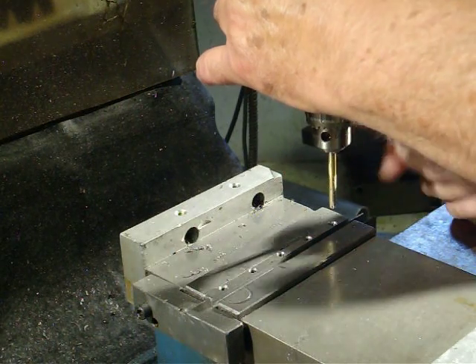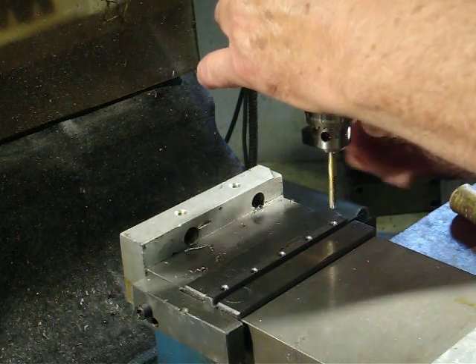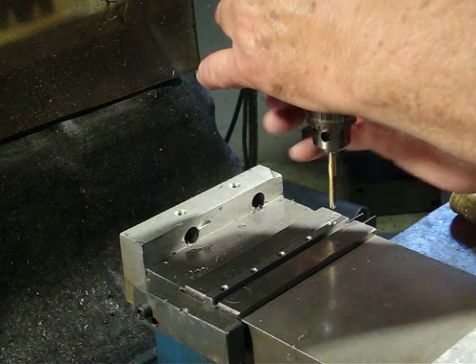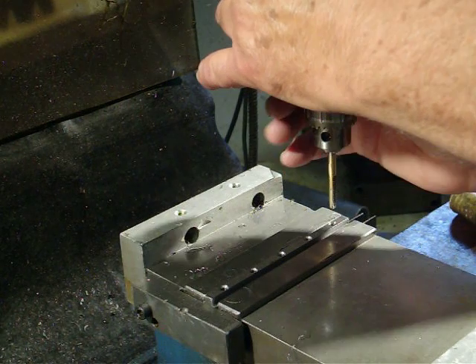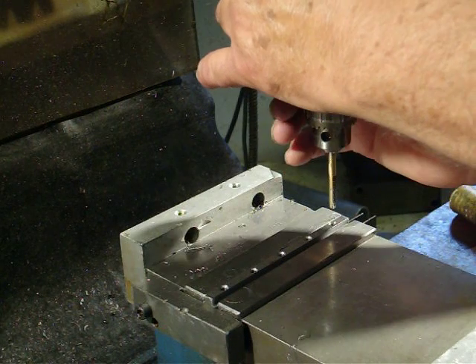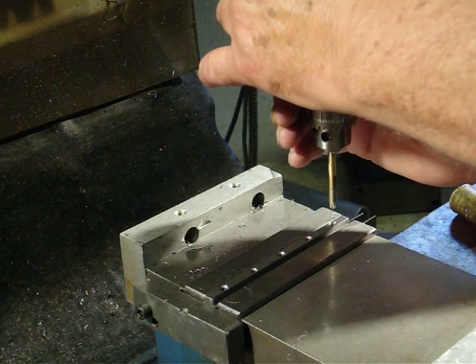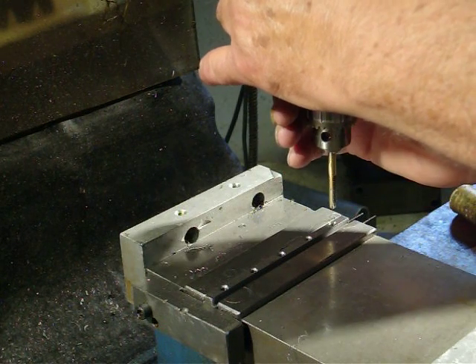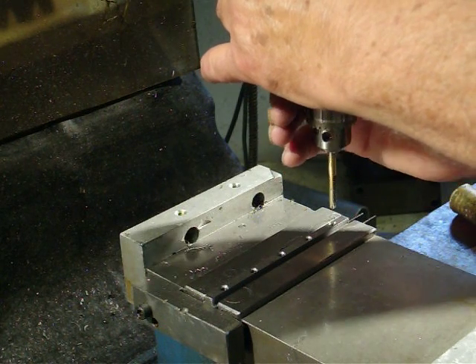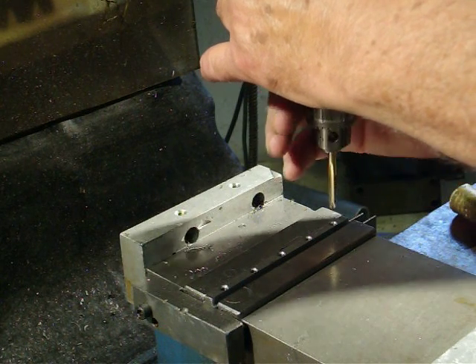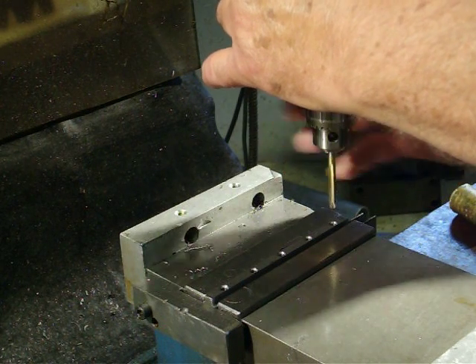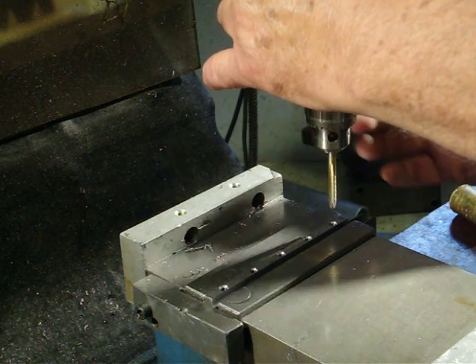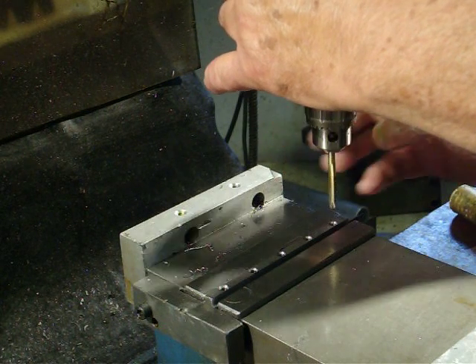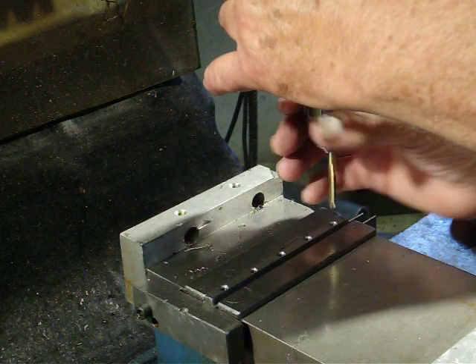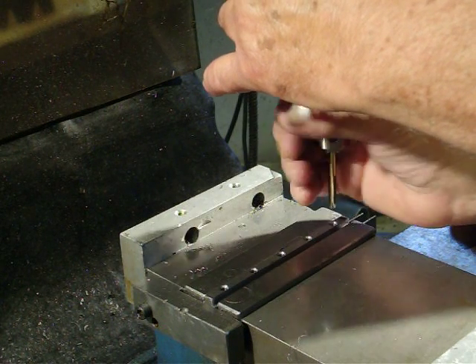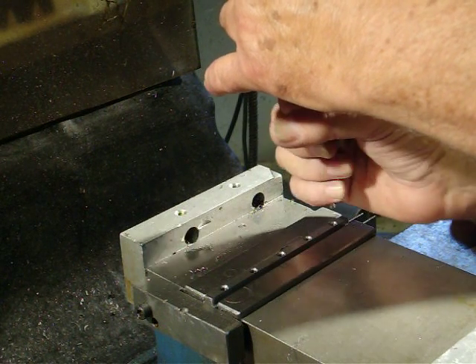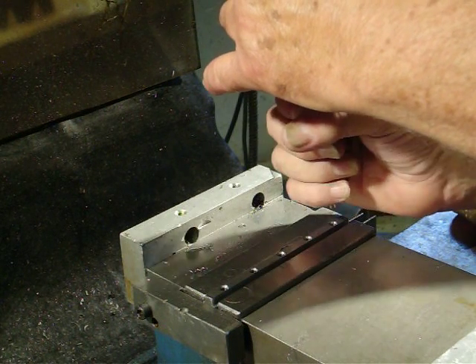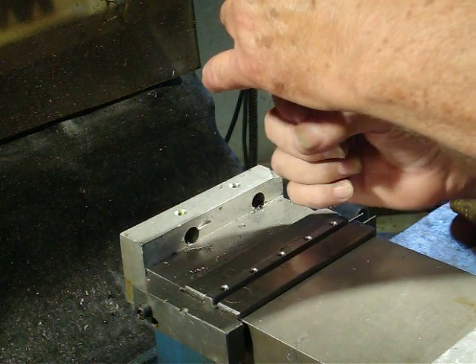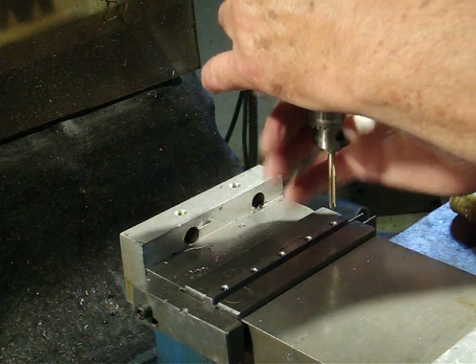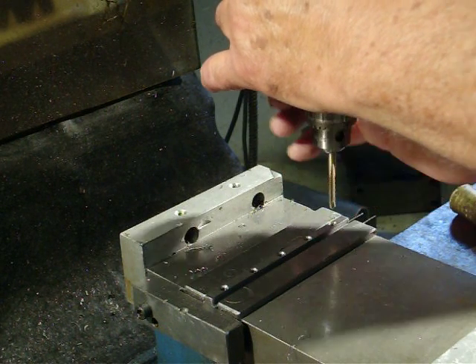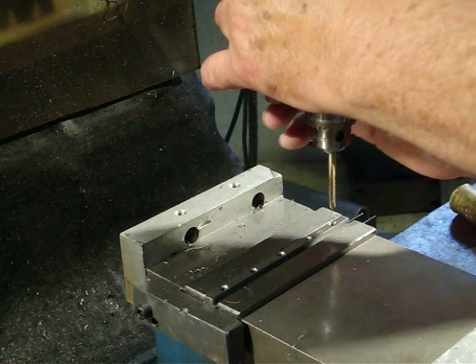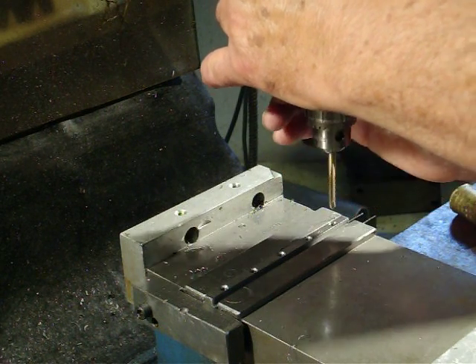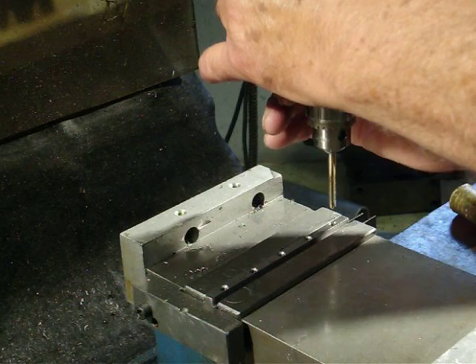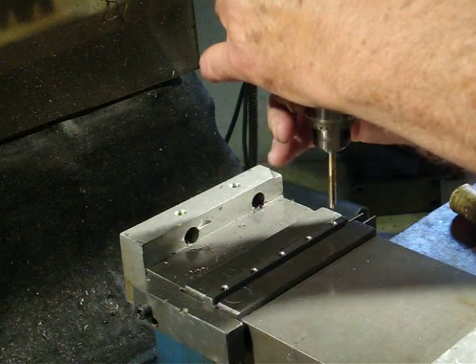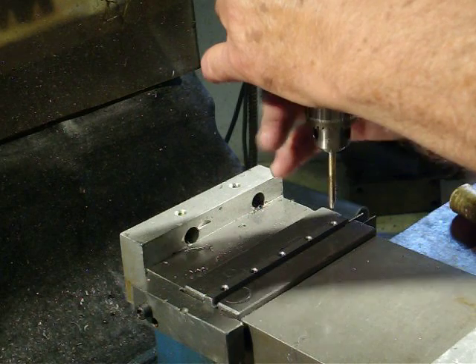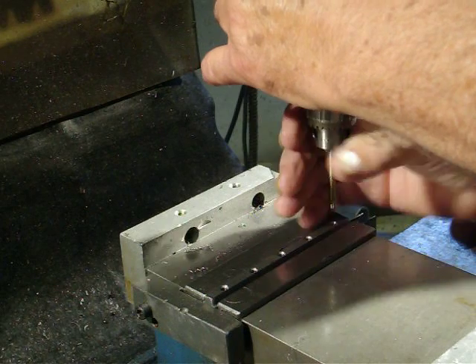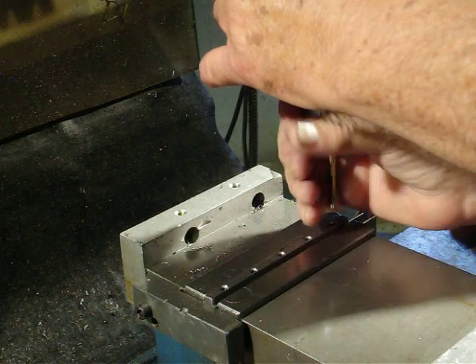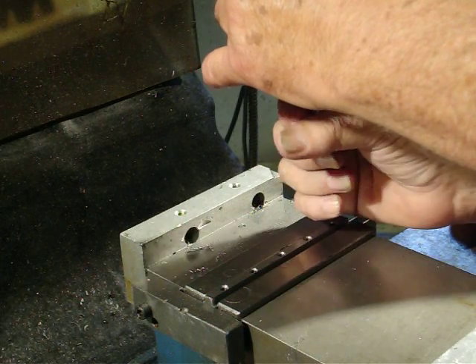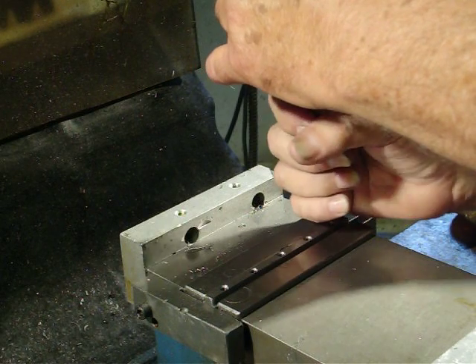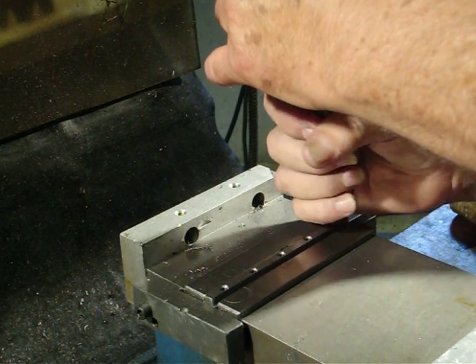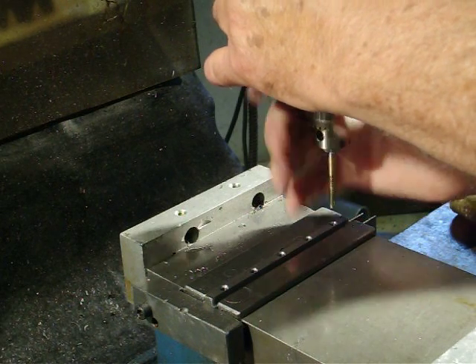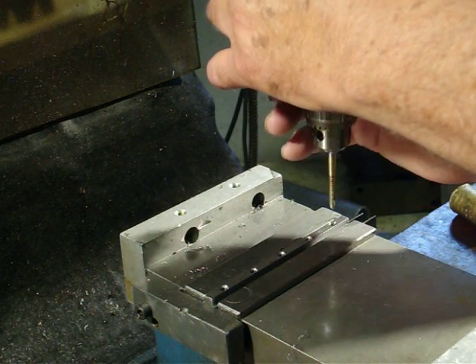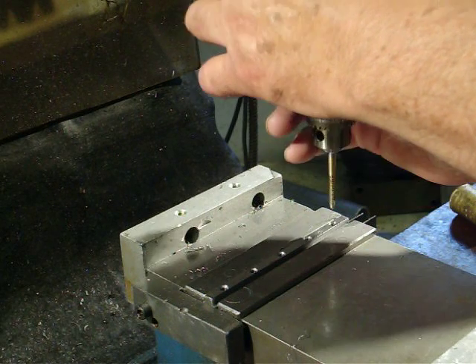That's a 10-32 tap. 10-32 taps are pretty beefy taps — not real likely to break.